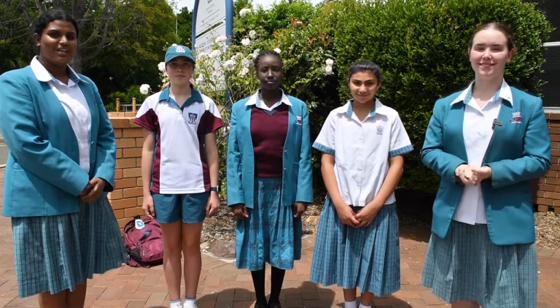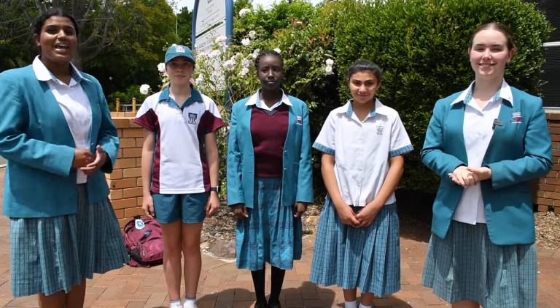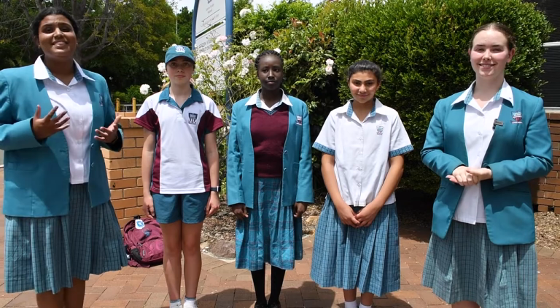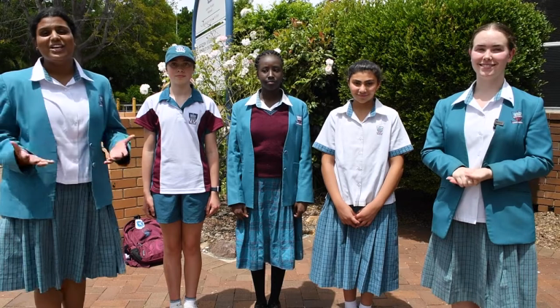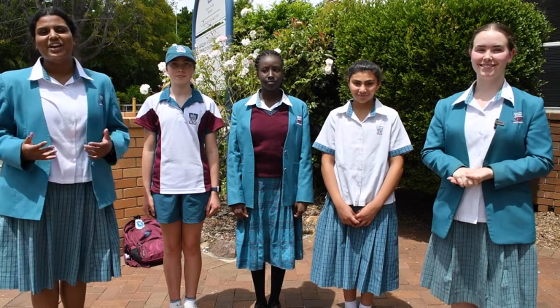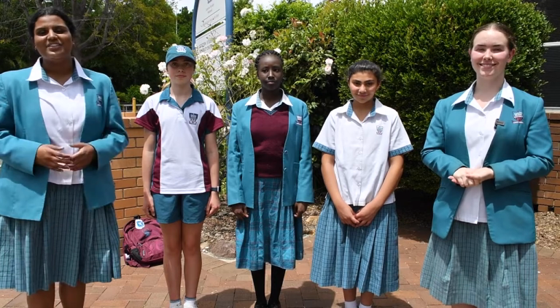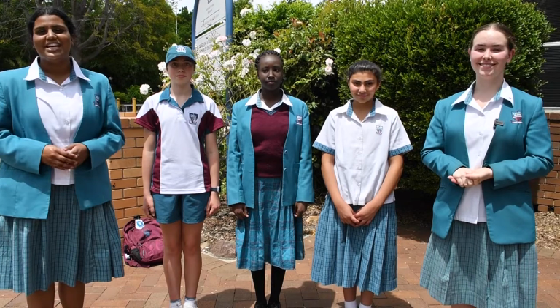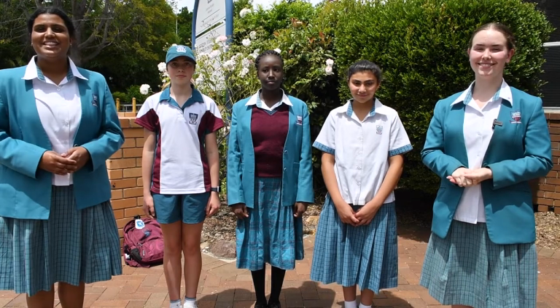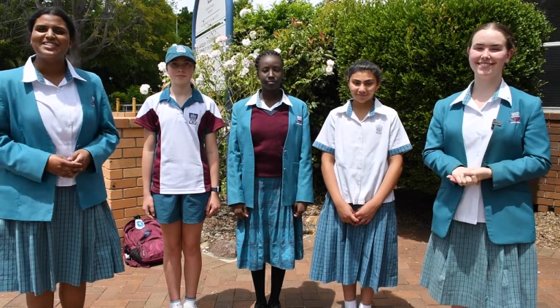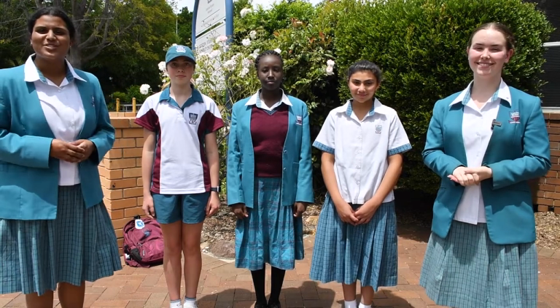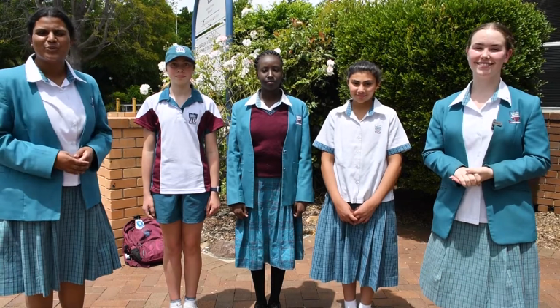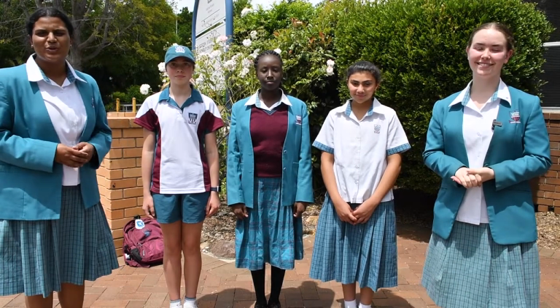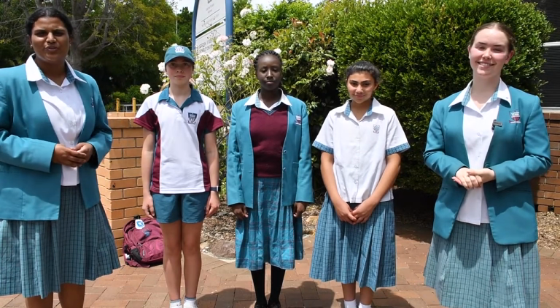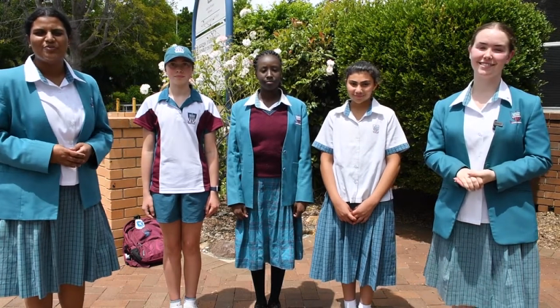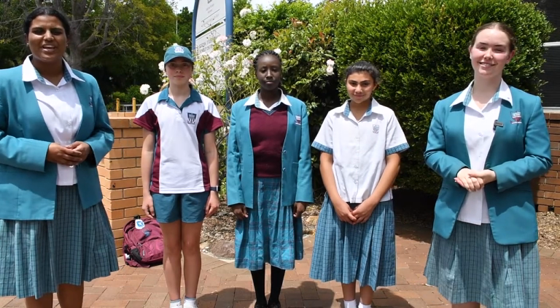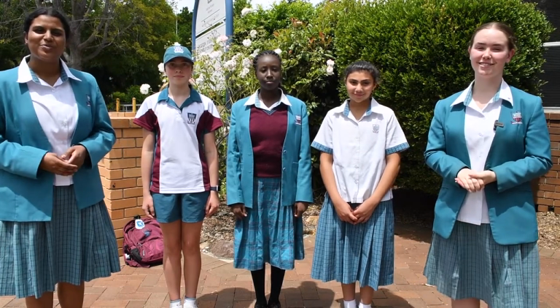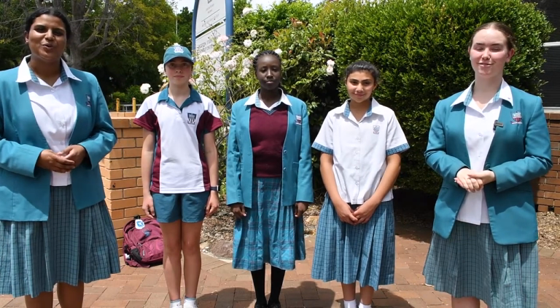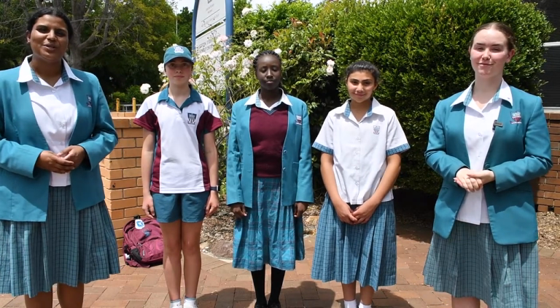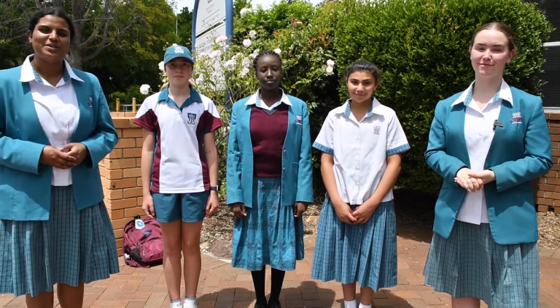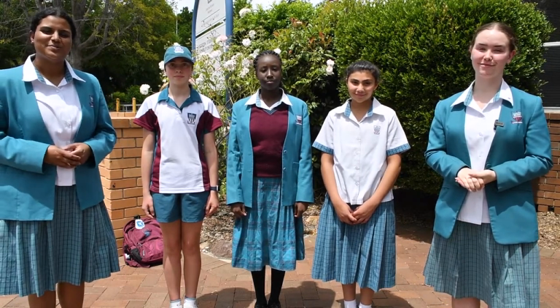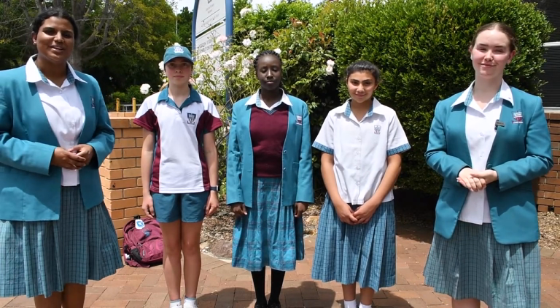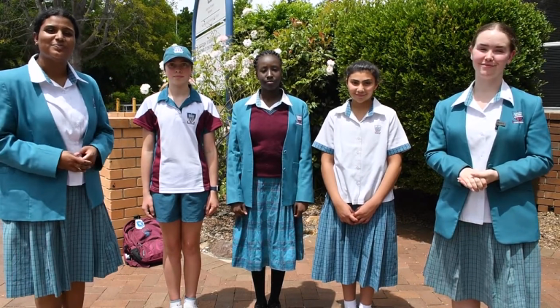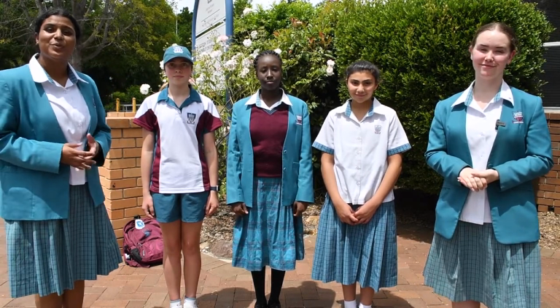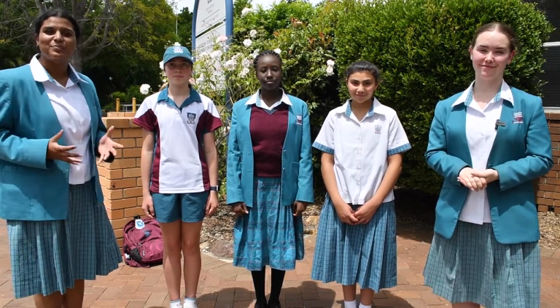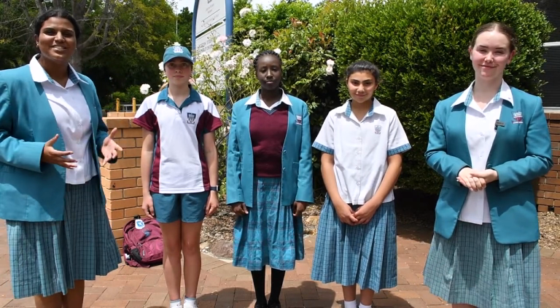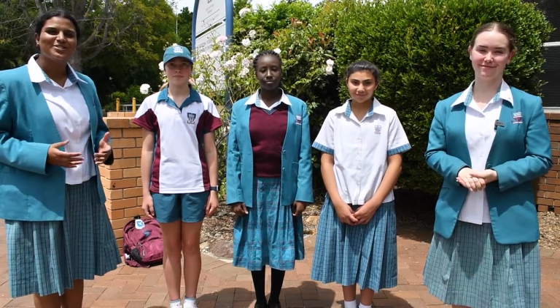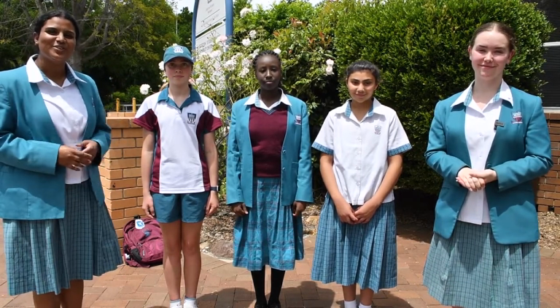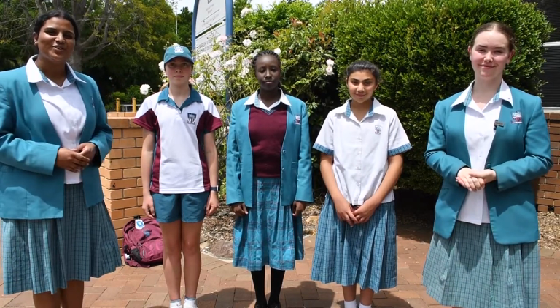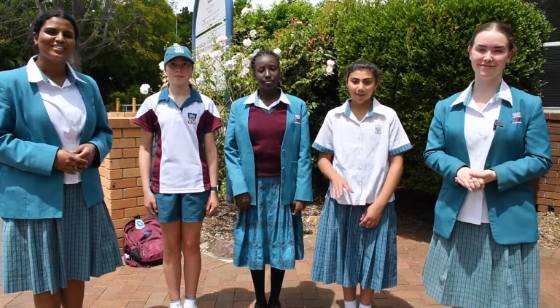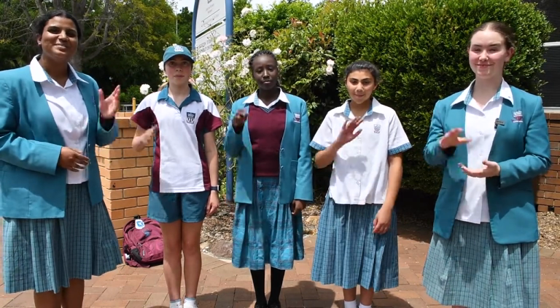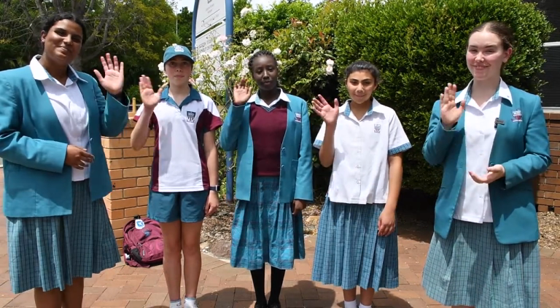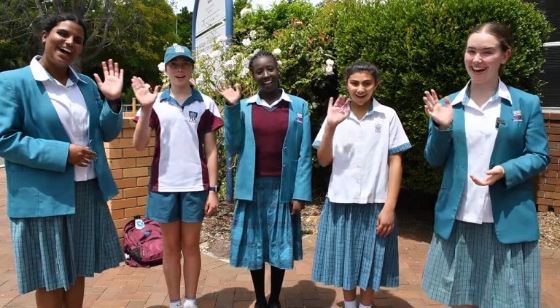And there you have it — that's the school uniform for Catherine Macaulay Westmead. We hope to see you soon. Bye!